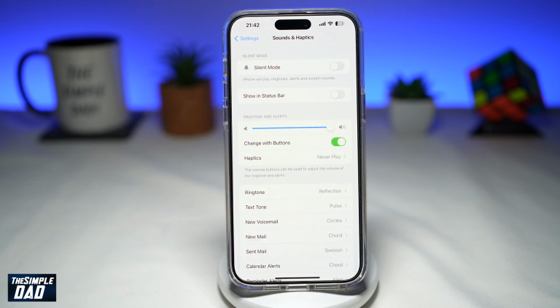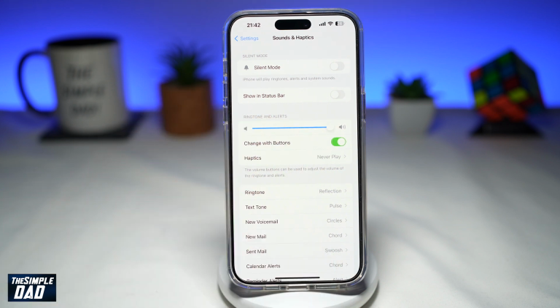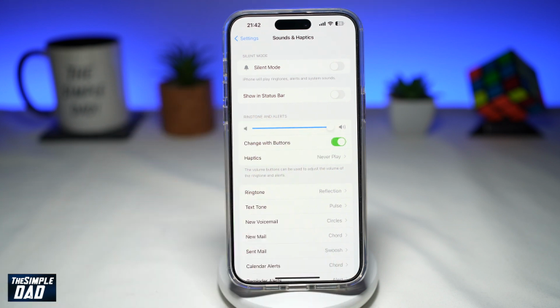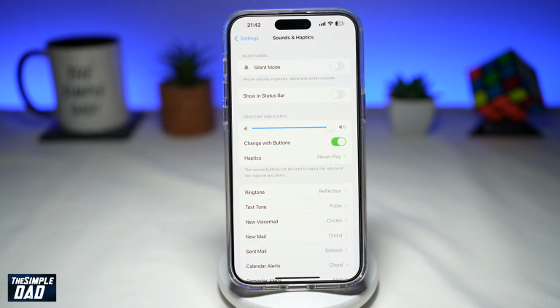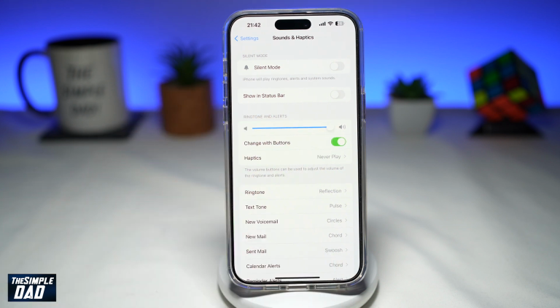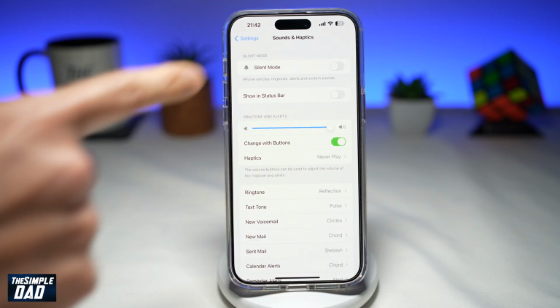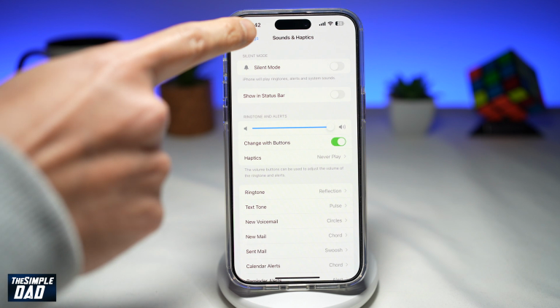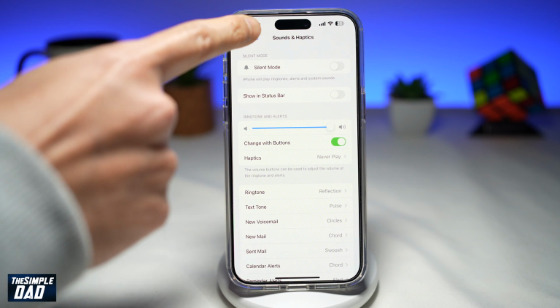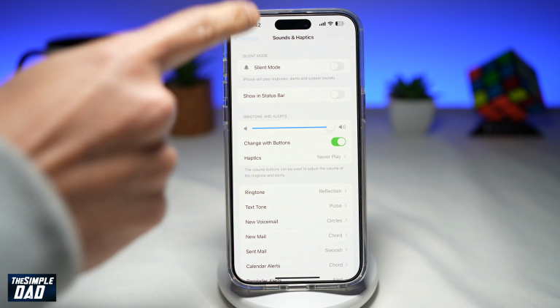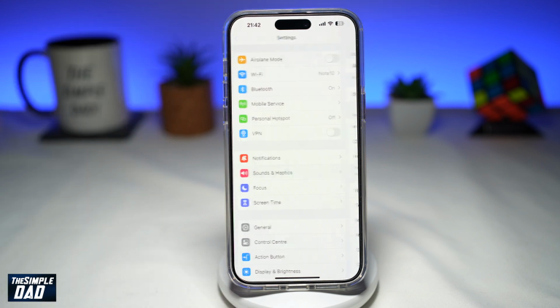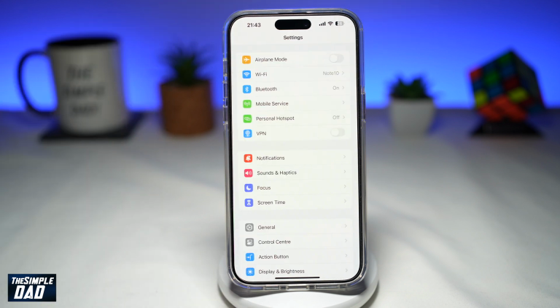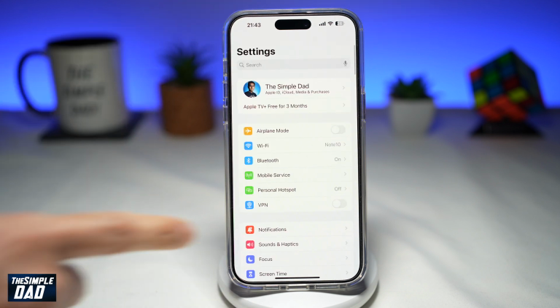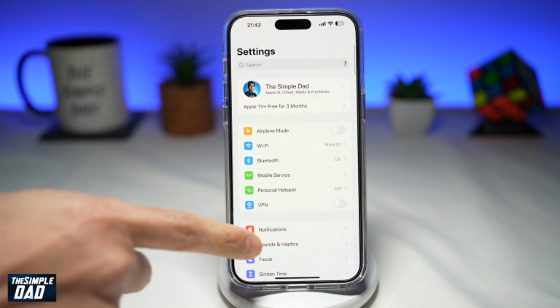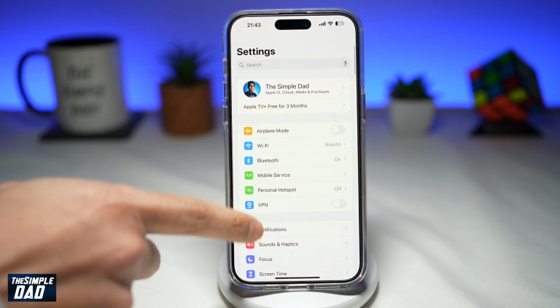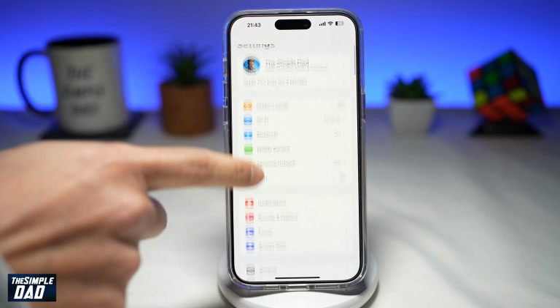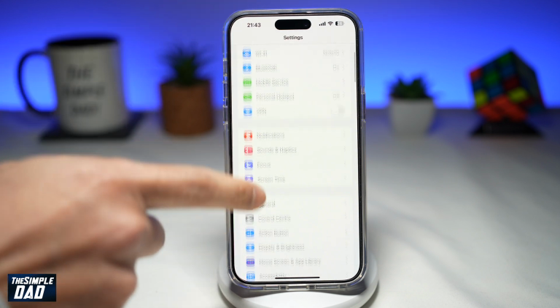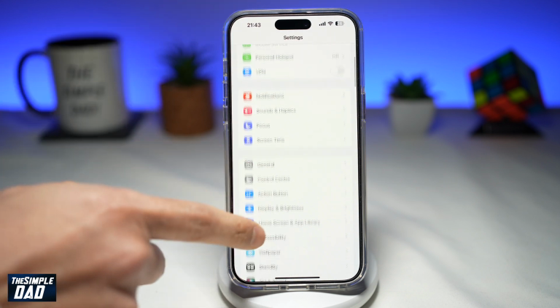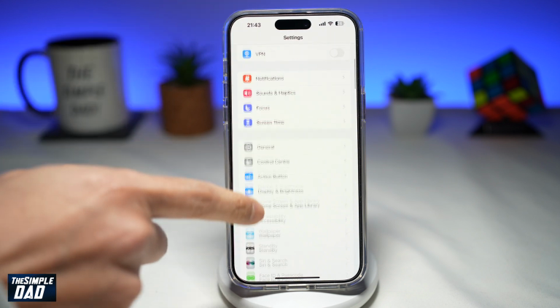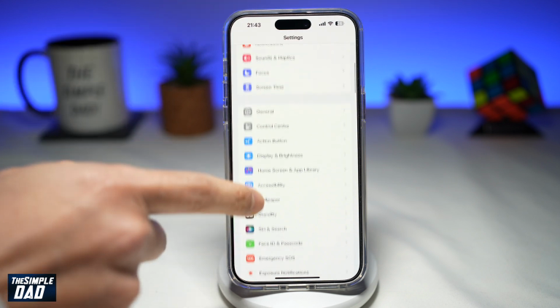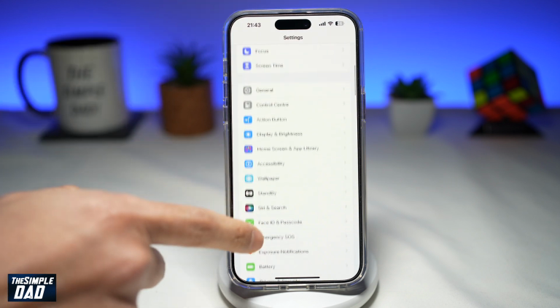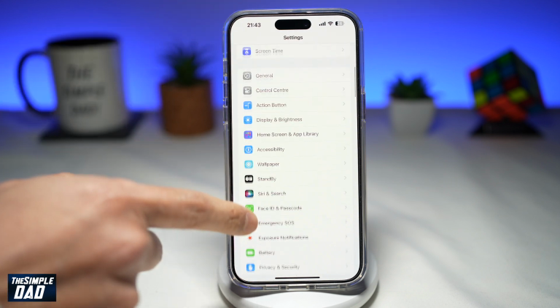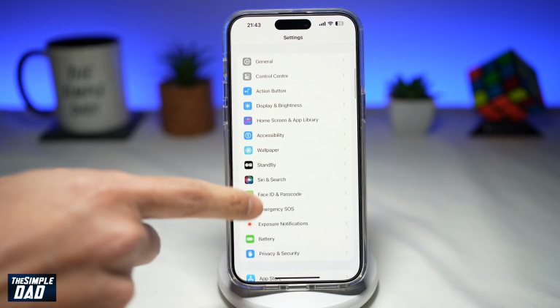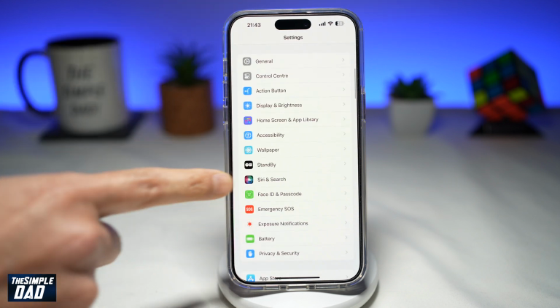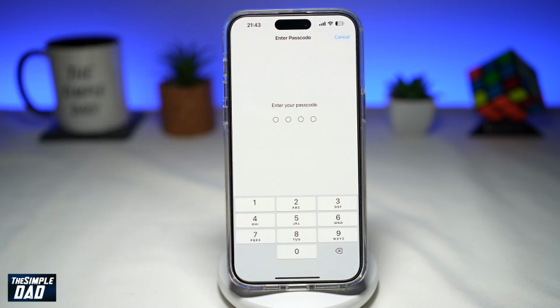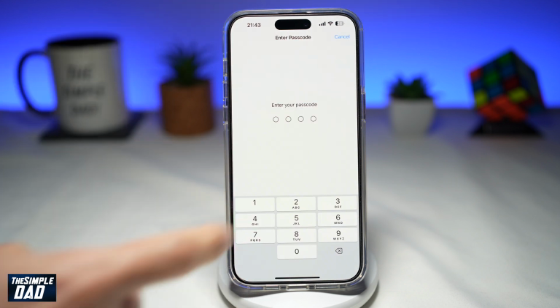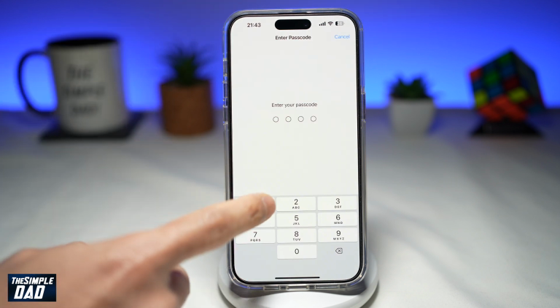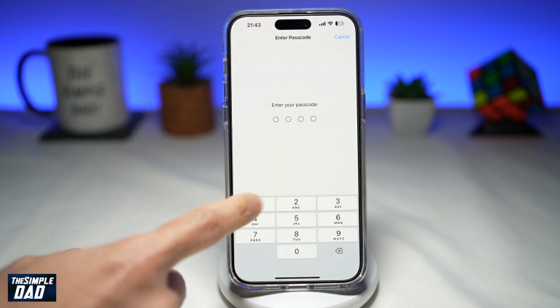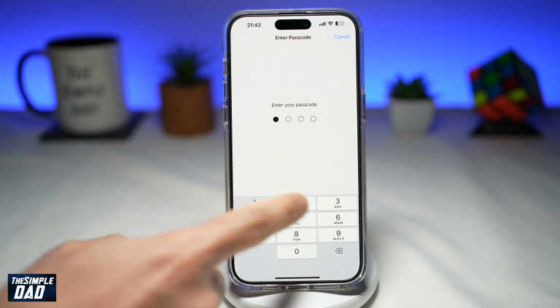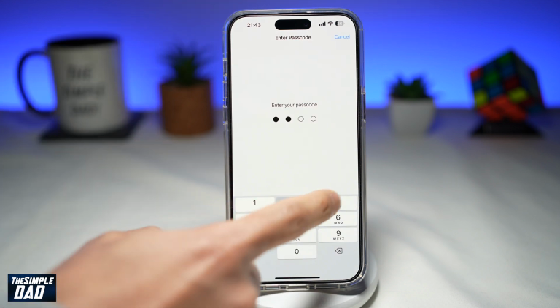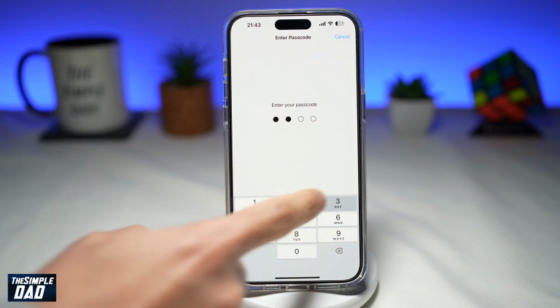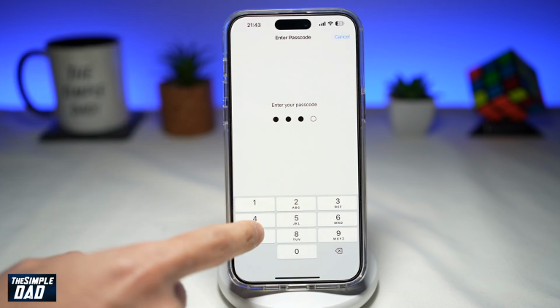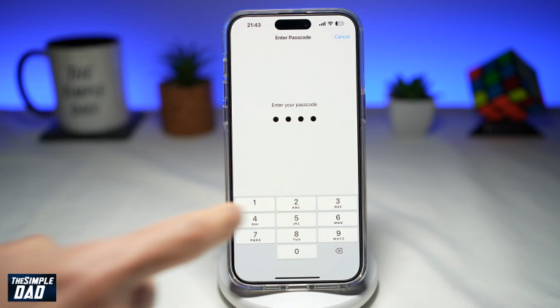Once that's done, you want to go back and scroll down to Face ID and Passcode. Go ahead and enter in your pin code.